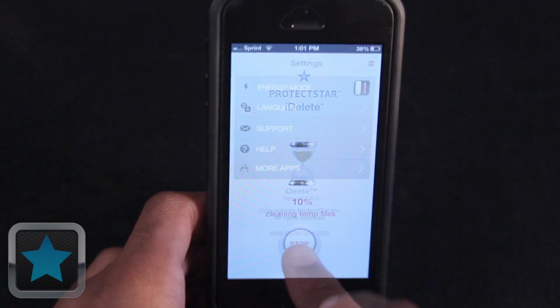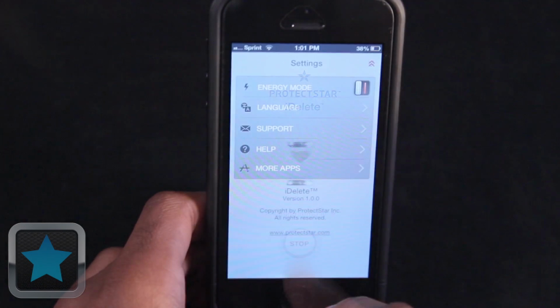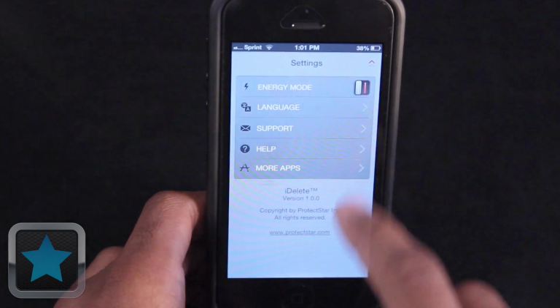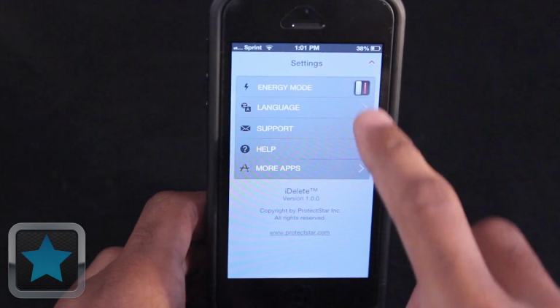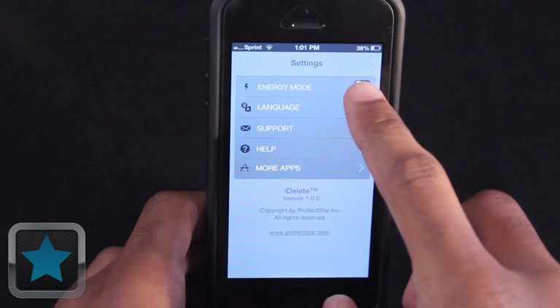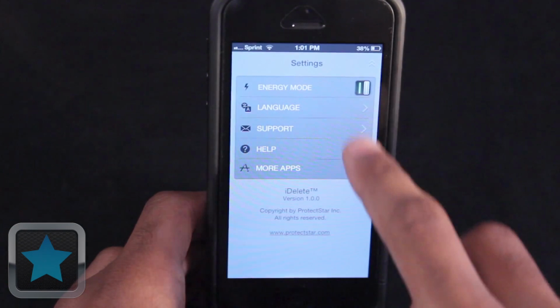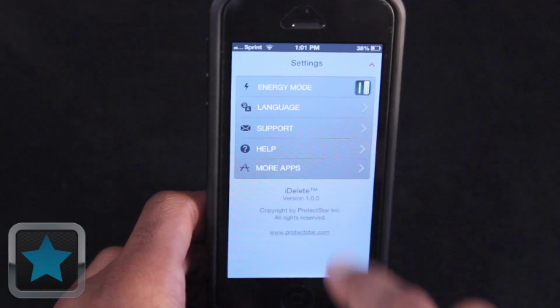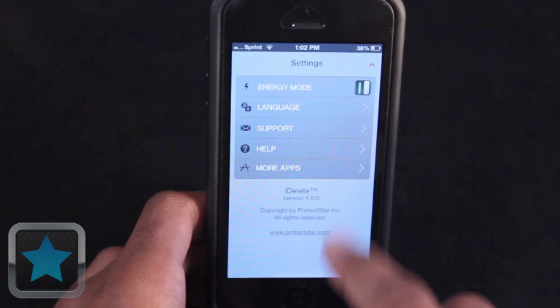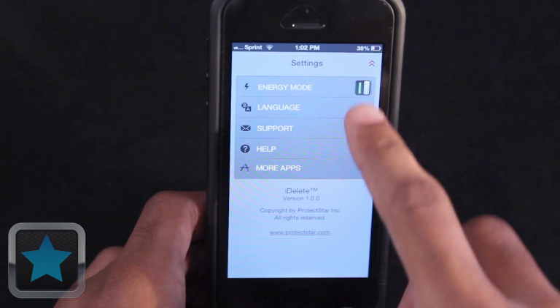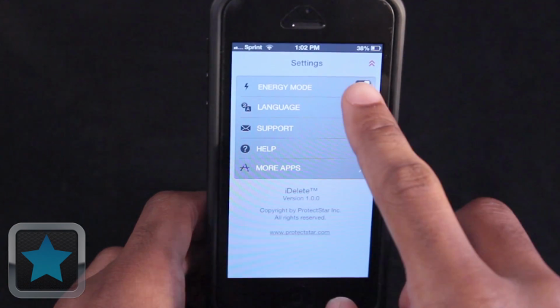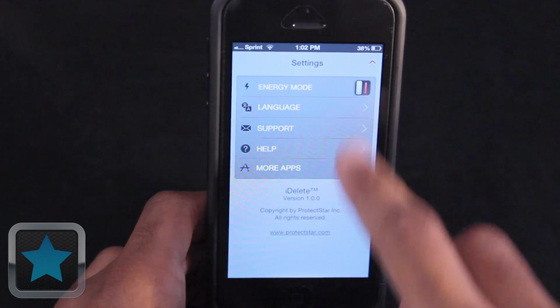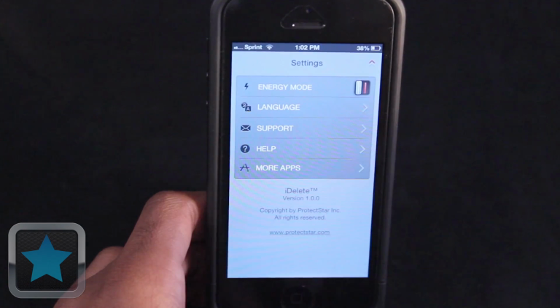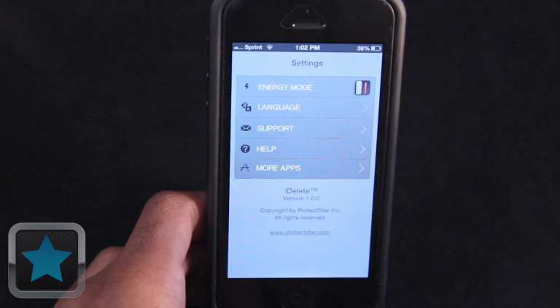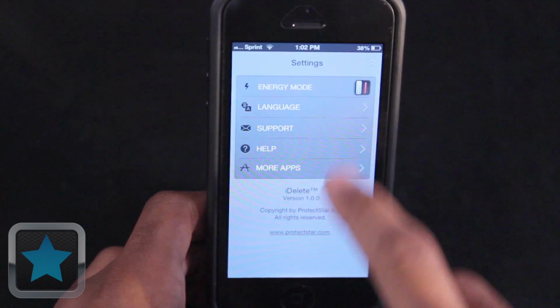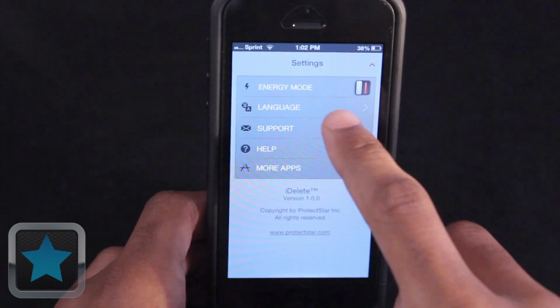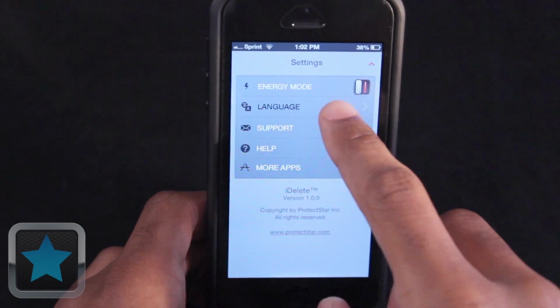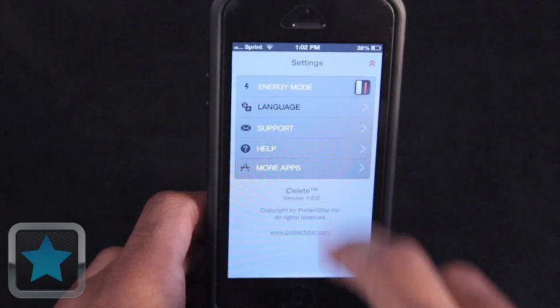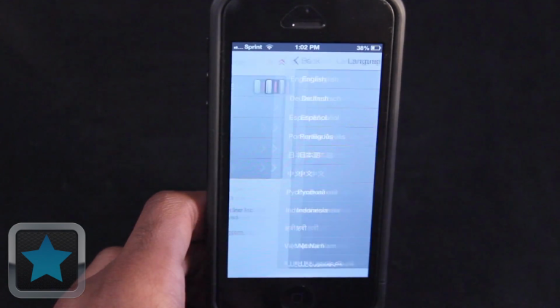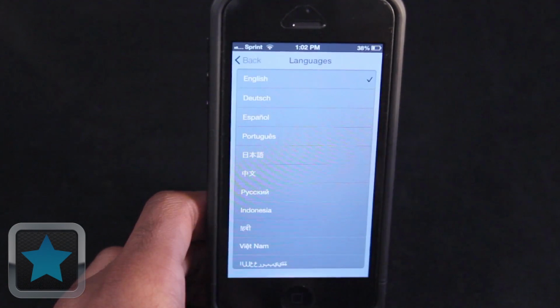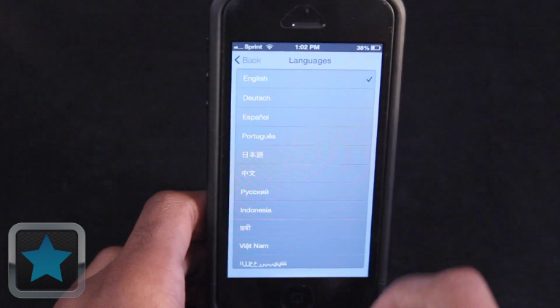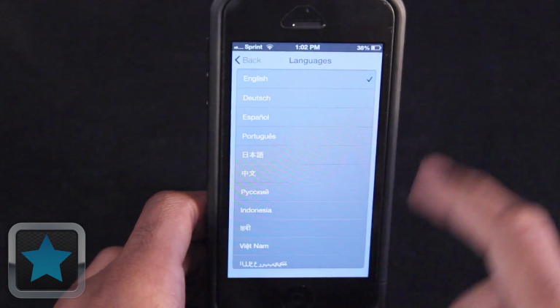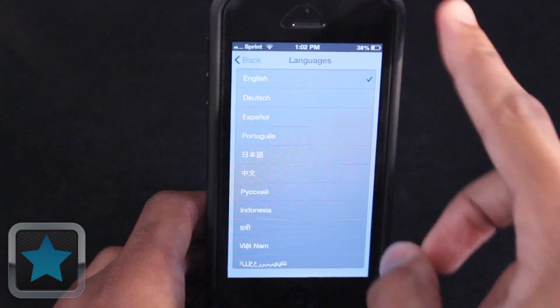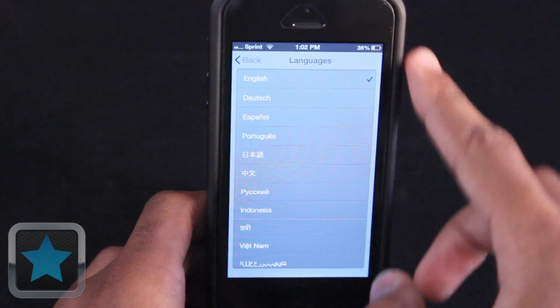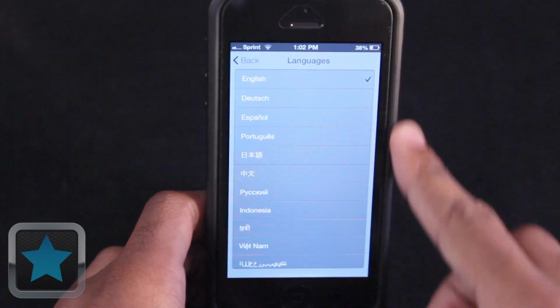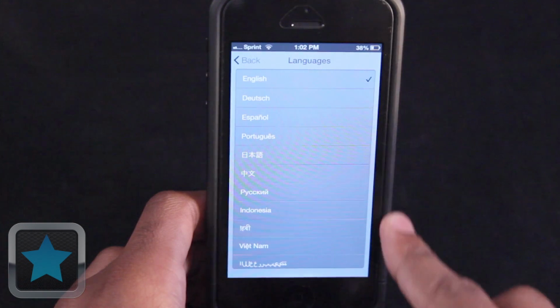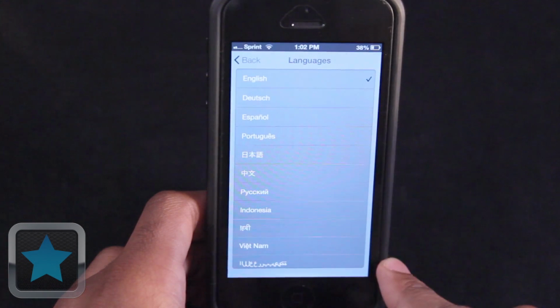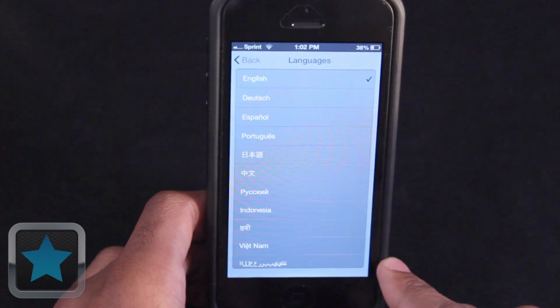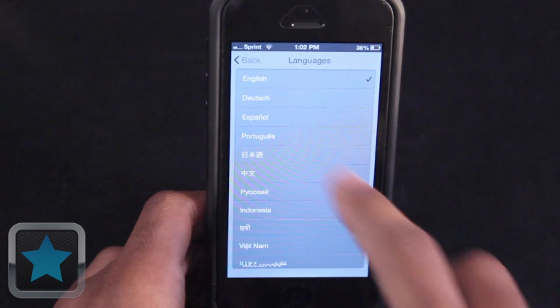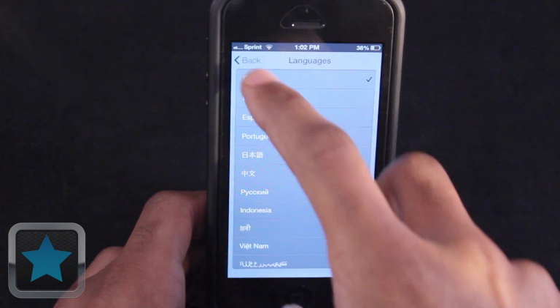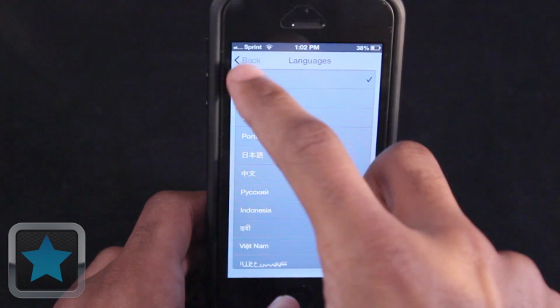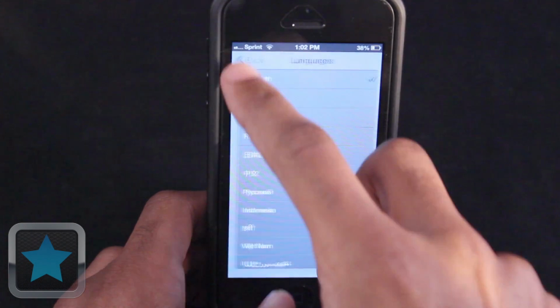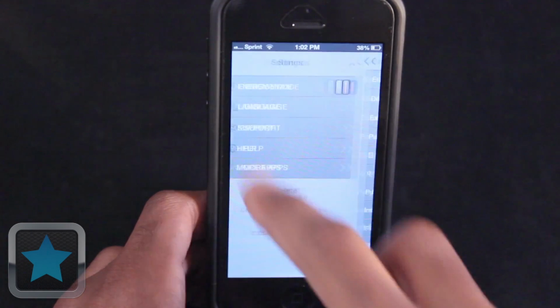And thanks to another cool feature called Energy Mode, you can save more of your battery as the procedure goes on, while multiple languages are supported in the app as well.